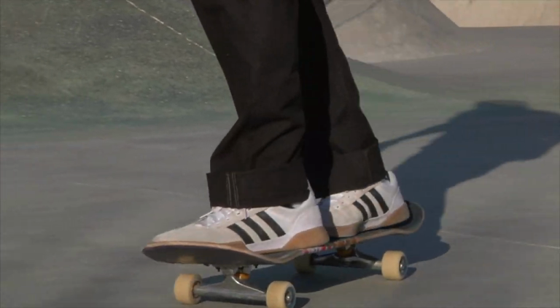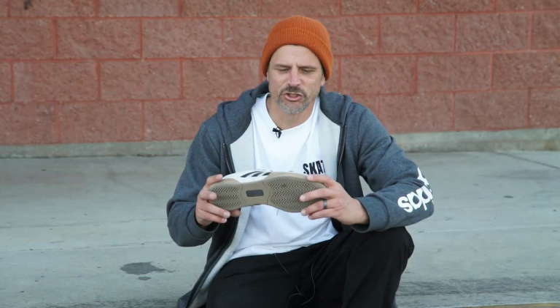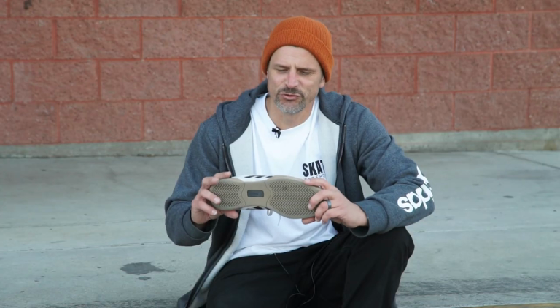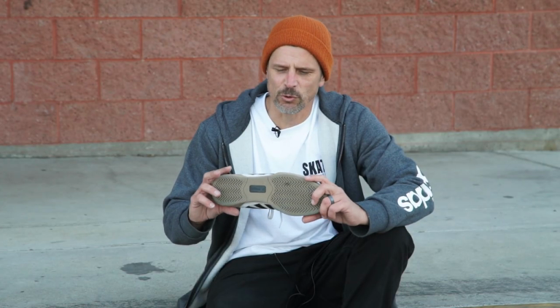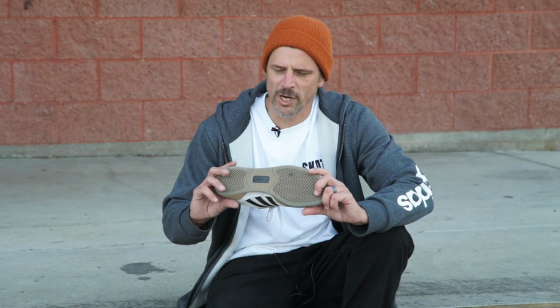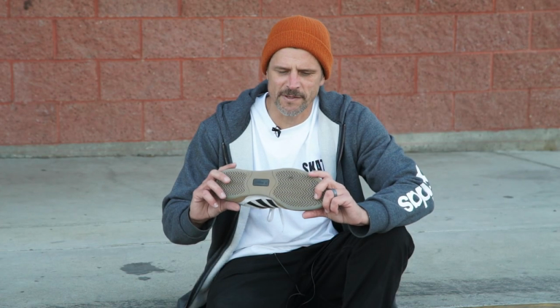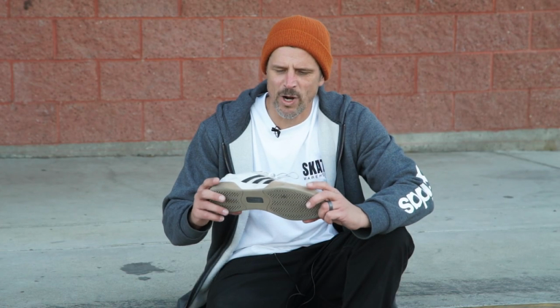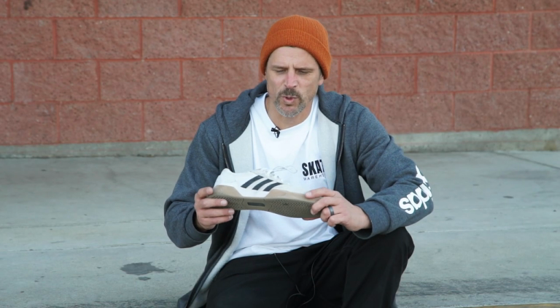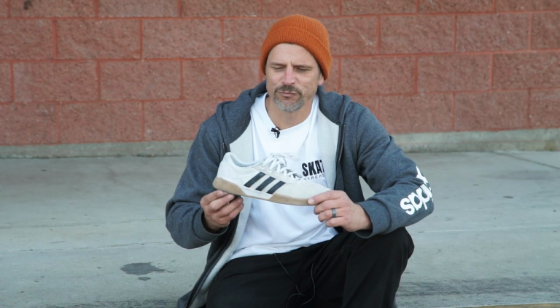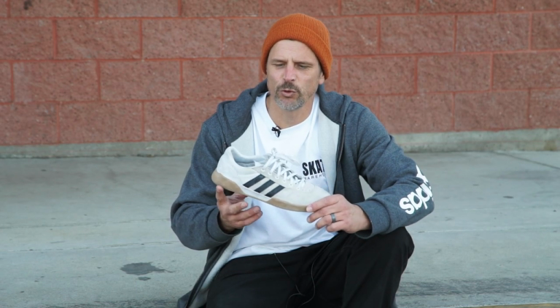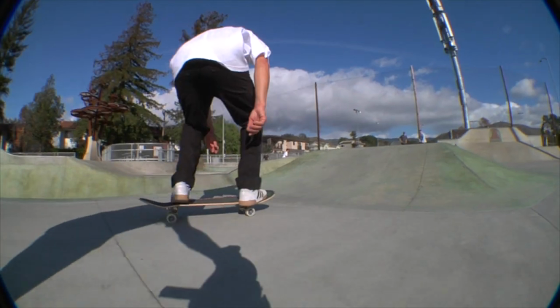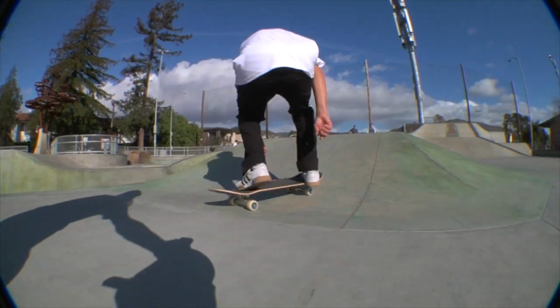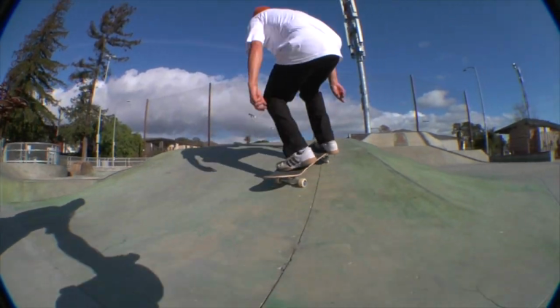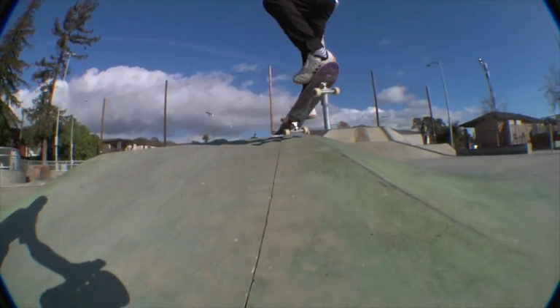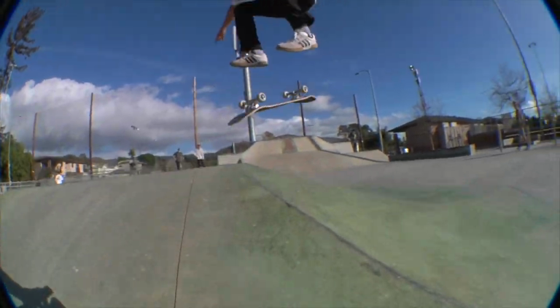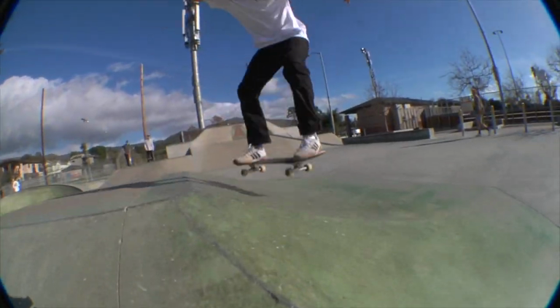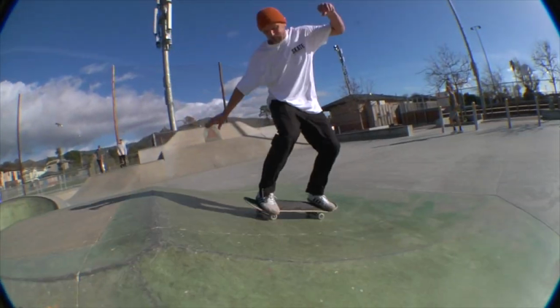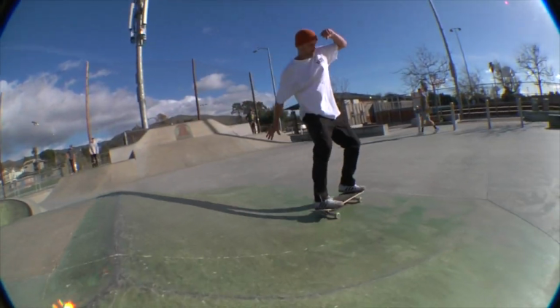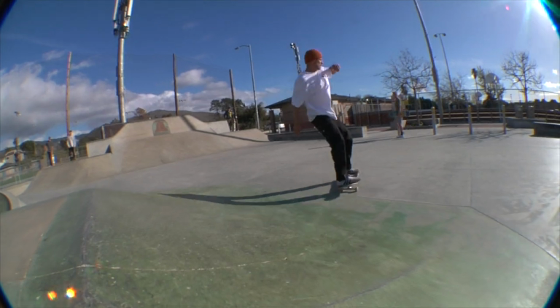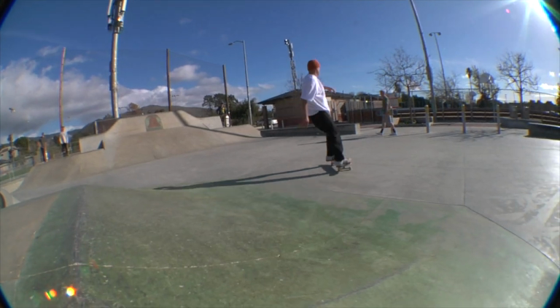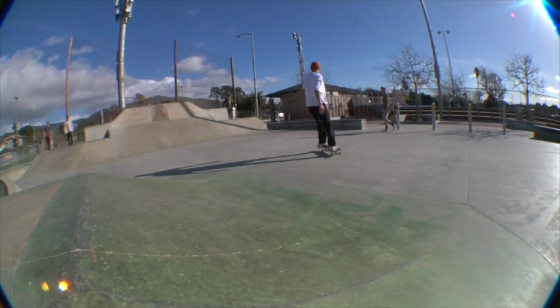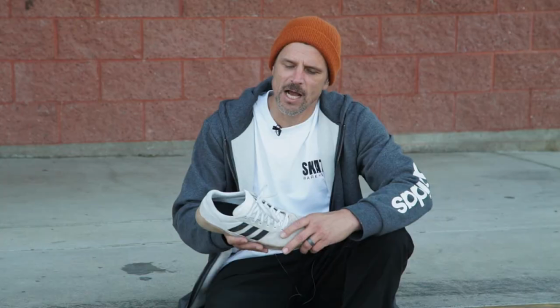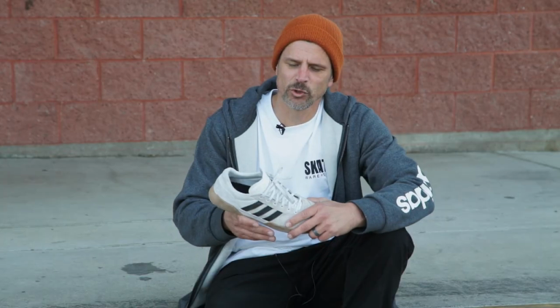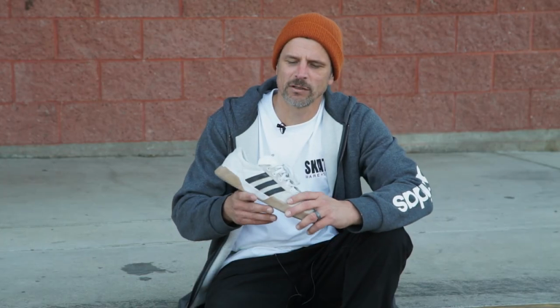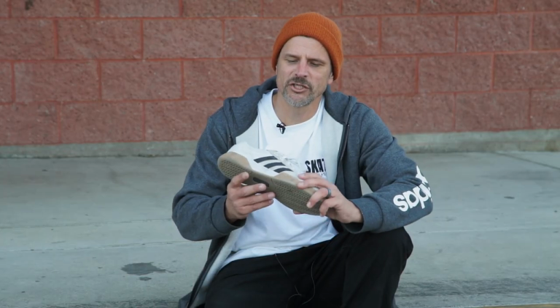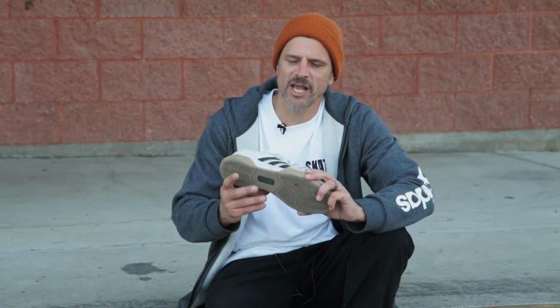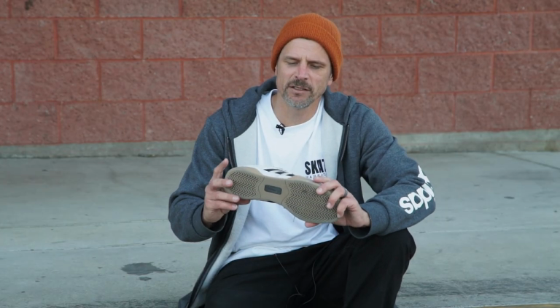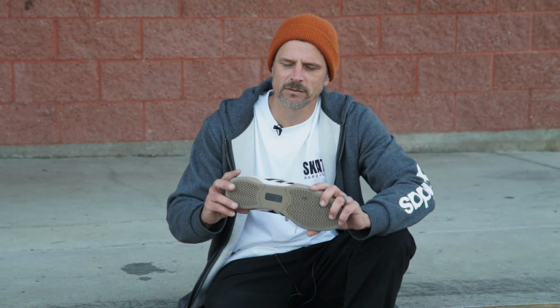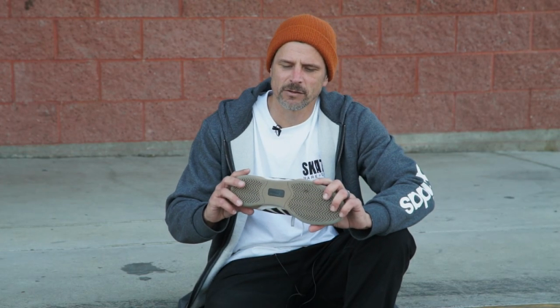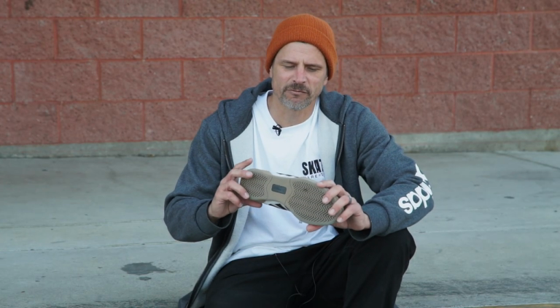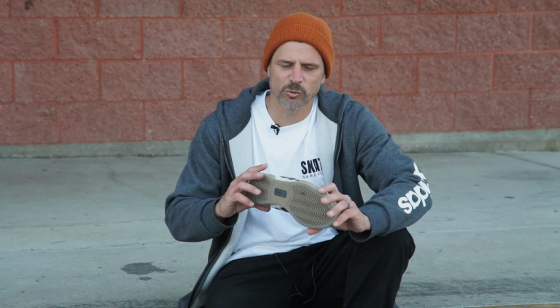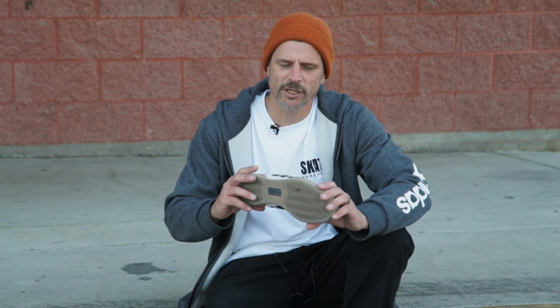These shoes felt great. They wrap around your foot really nicely. It didn't take long to break in at all. I do a lot of ledge skating and I like flip tricks.